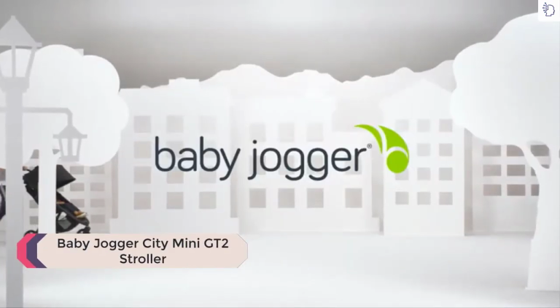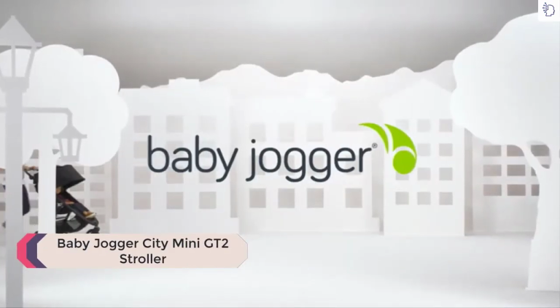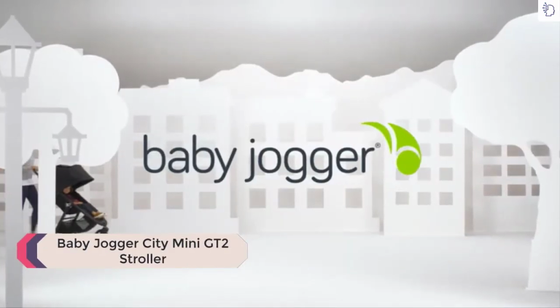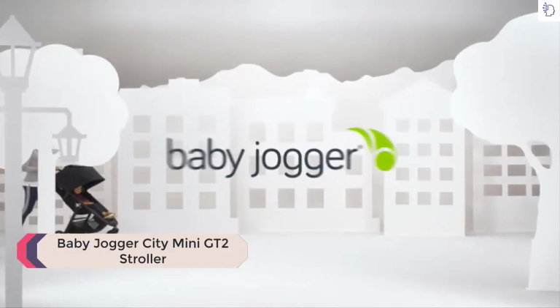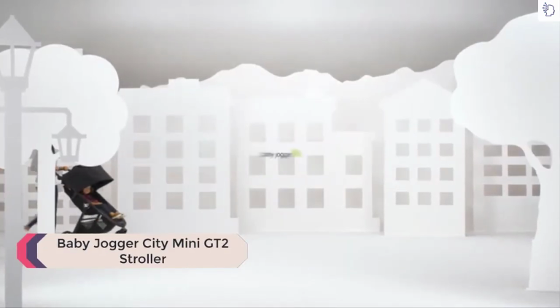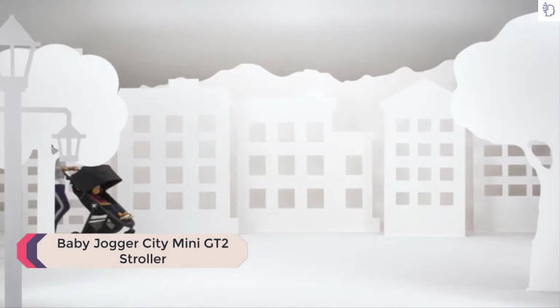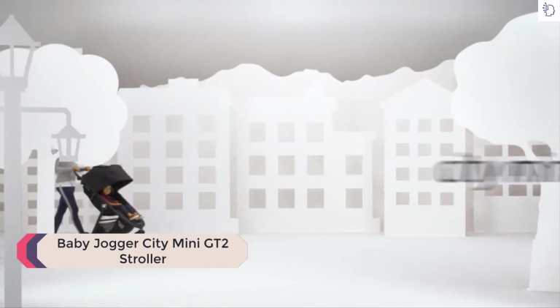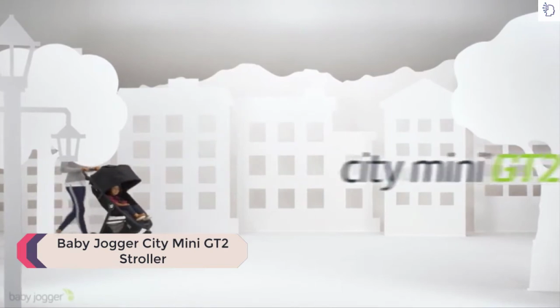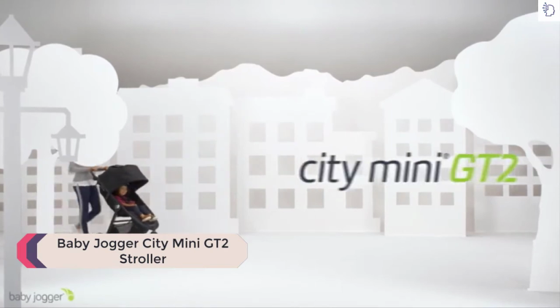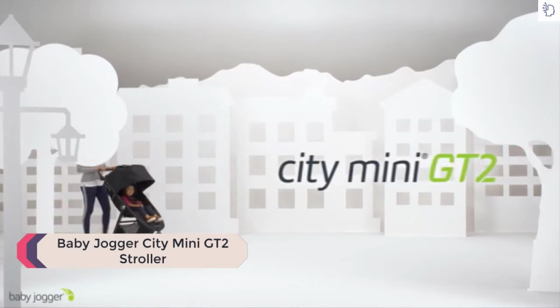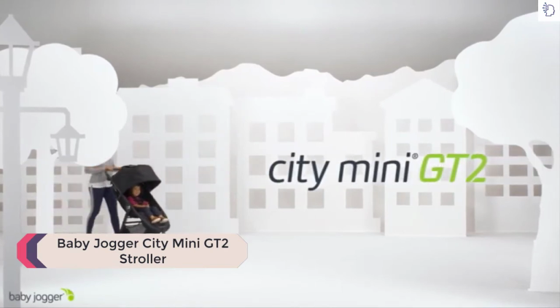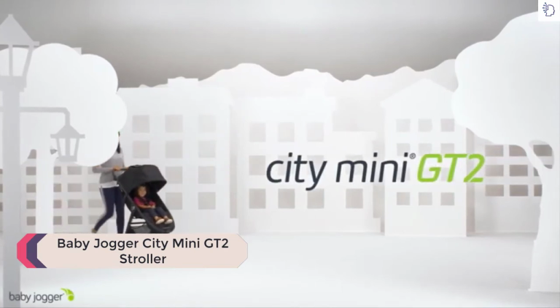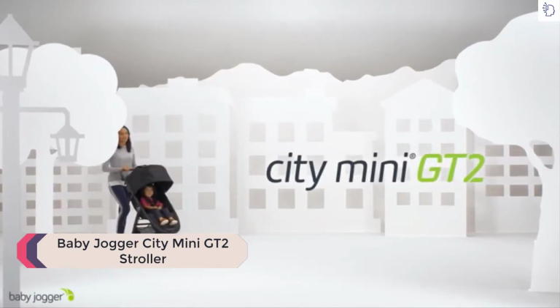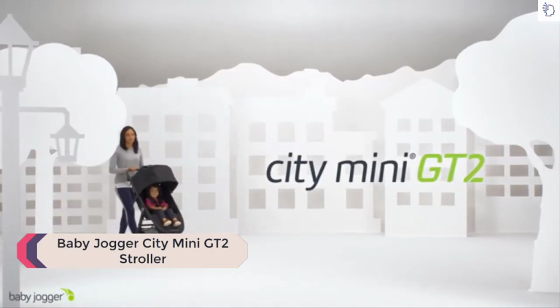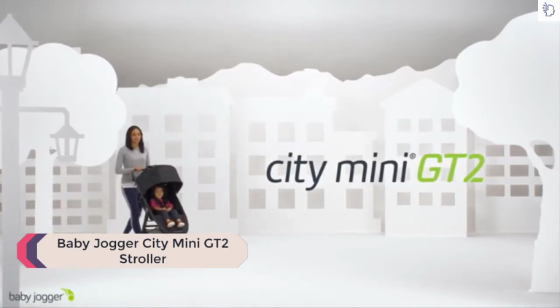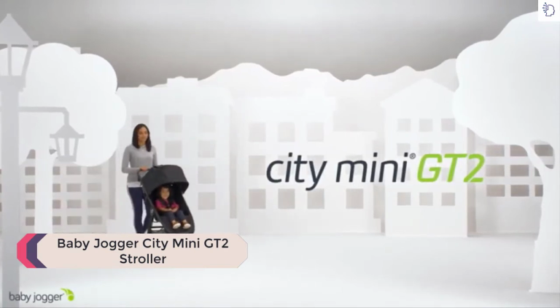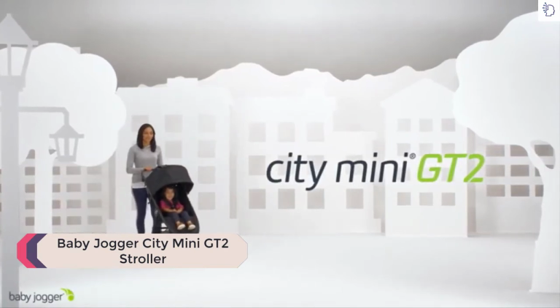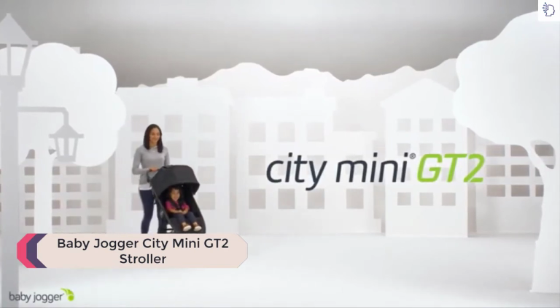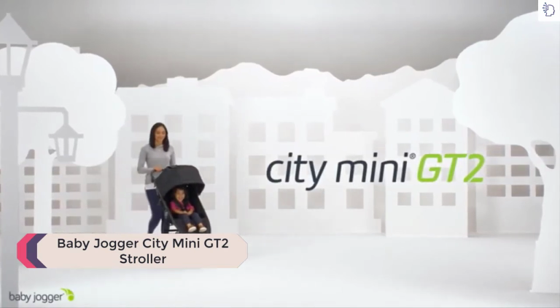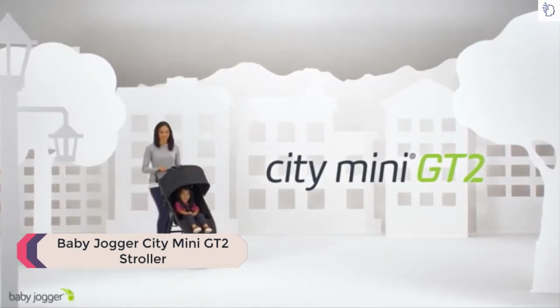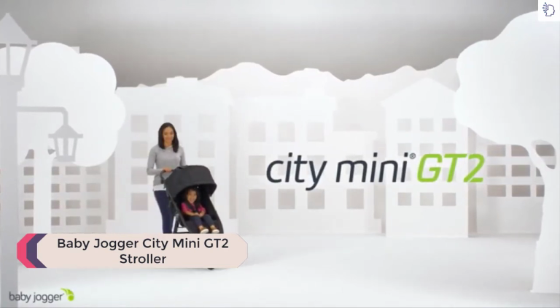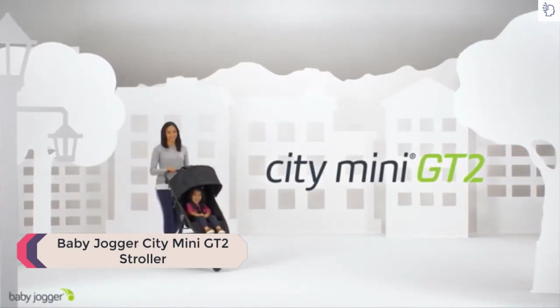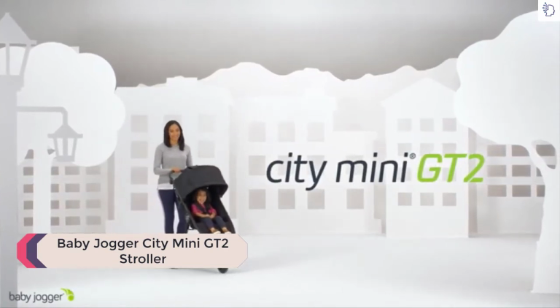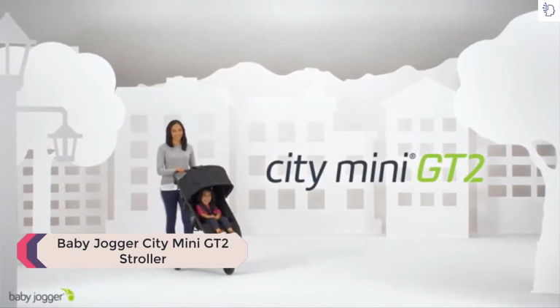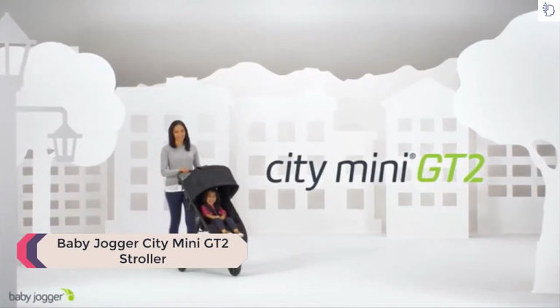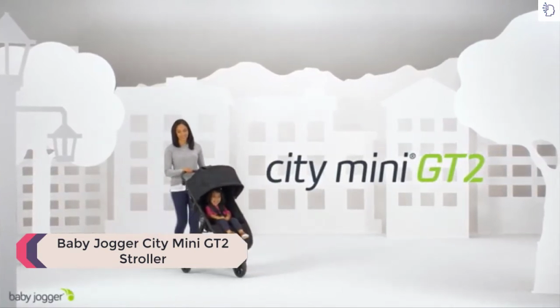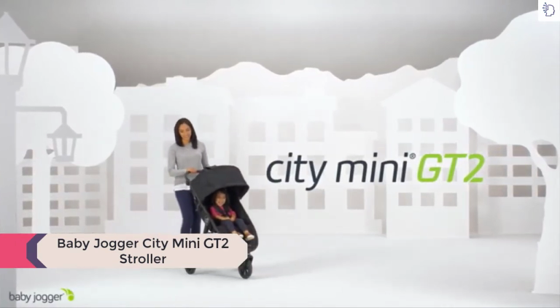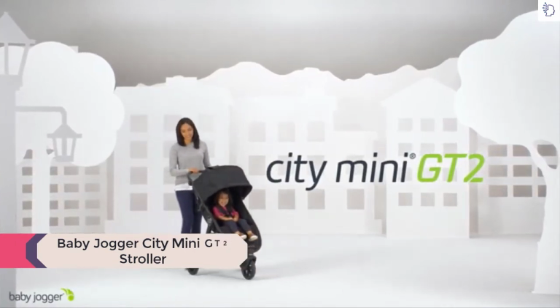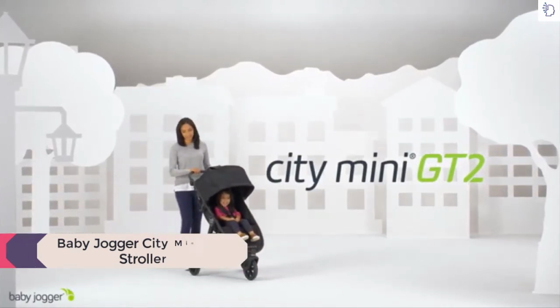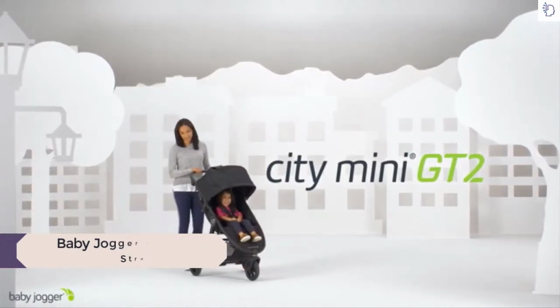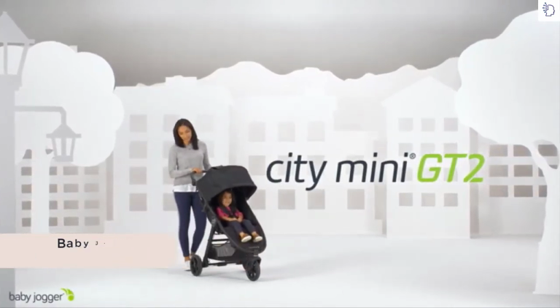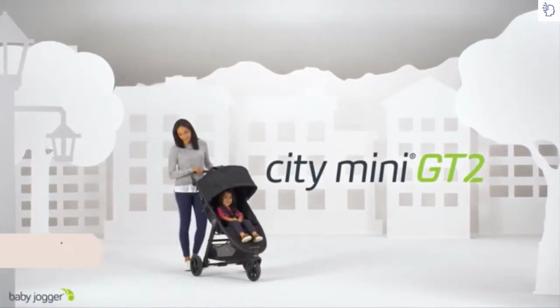Baby Jogger City Mini GT2. Uncompromised agility on any terrain.